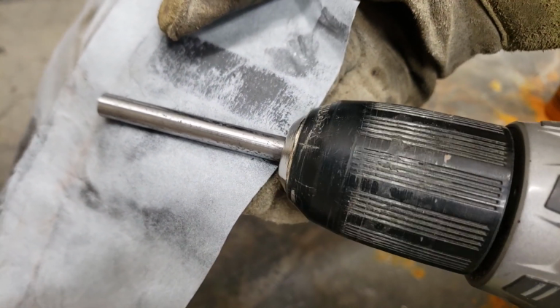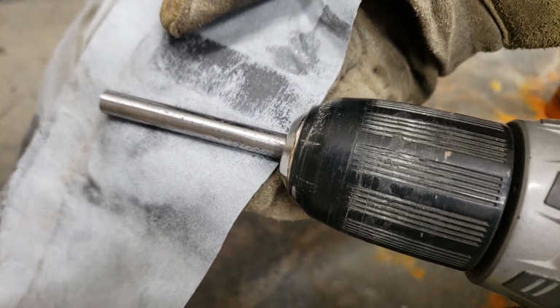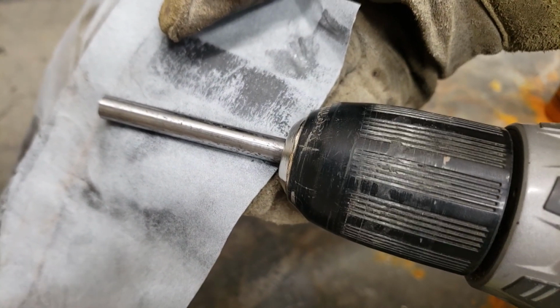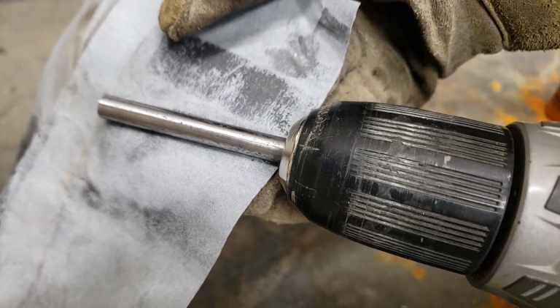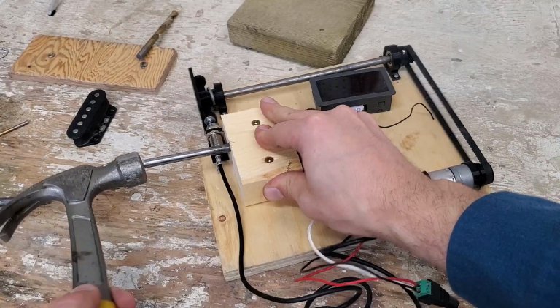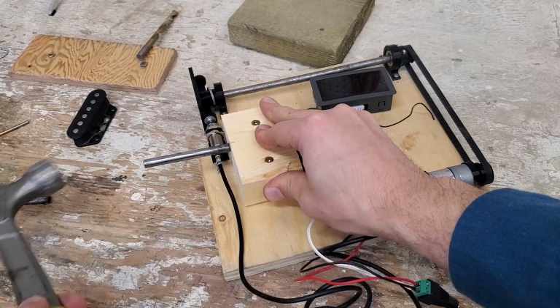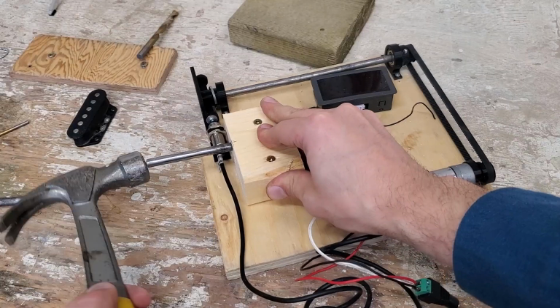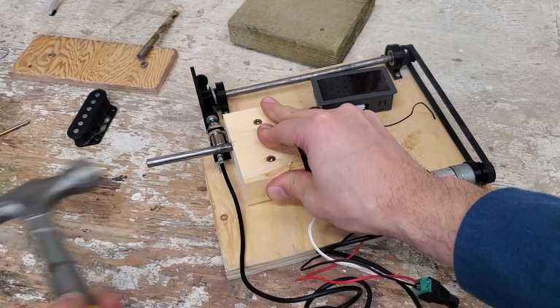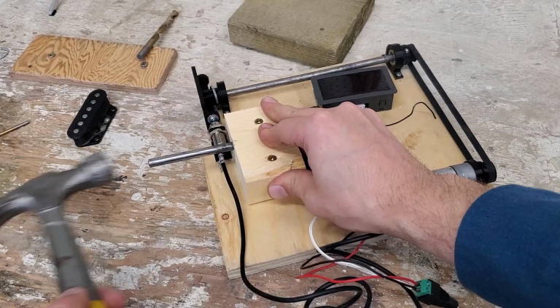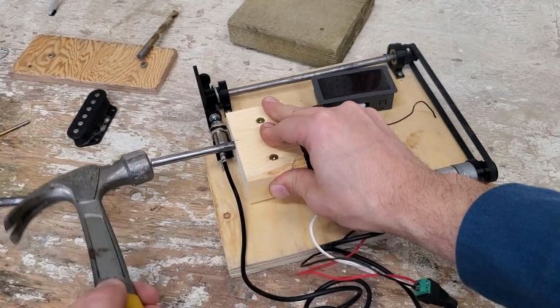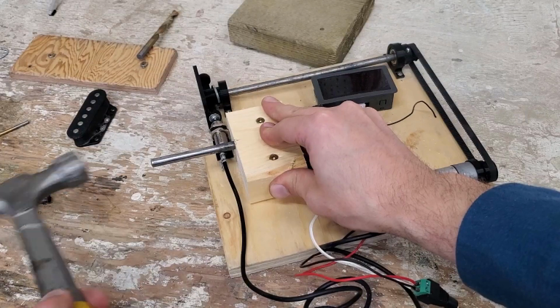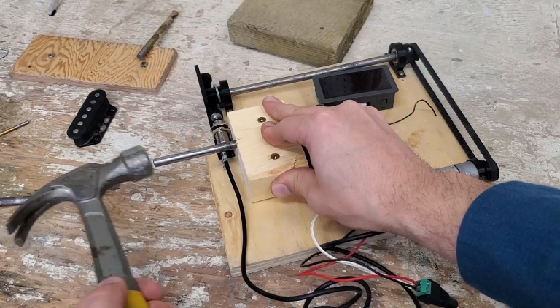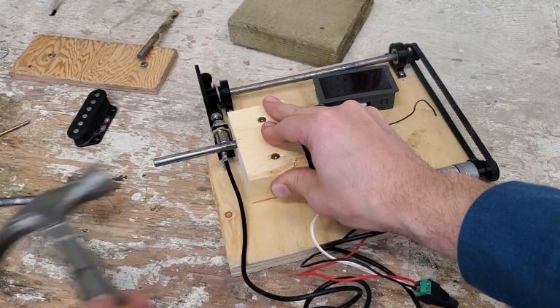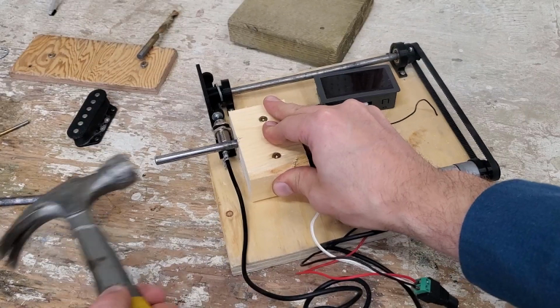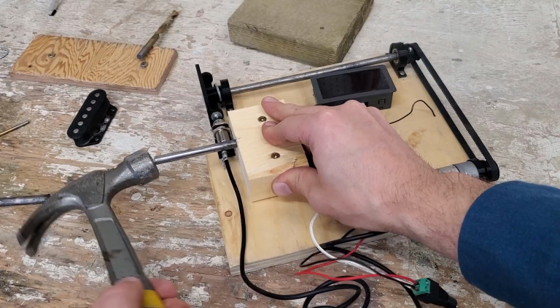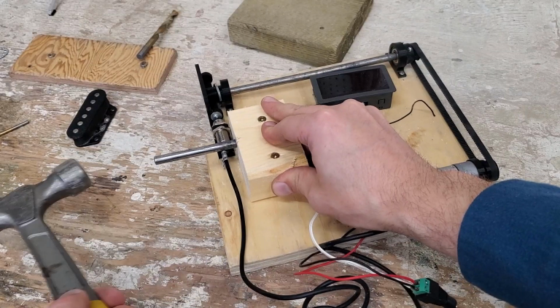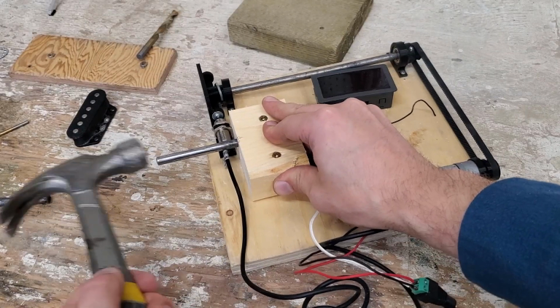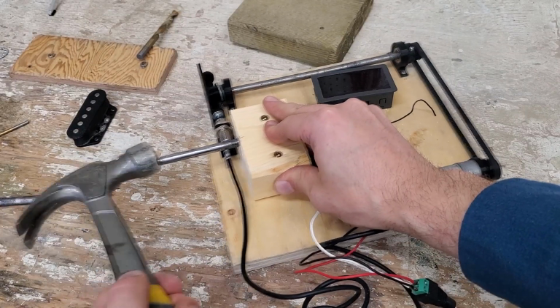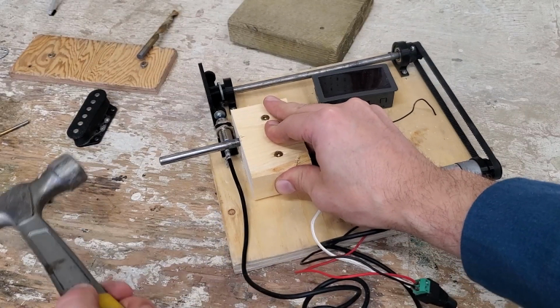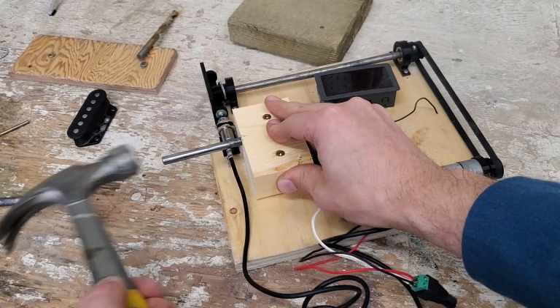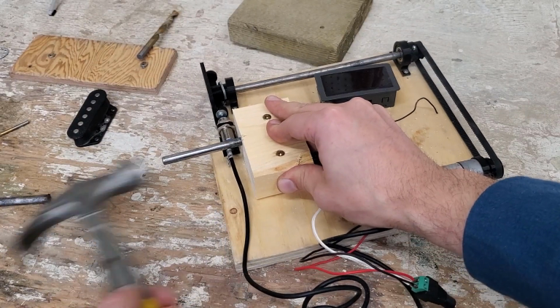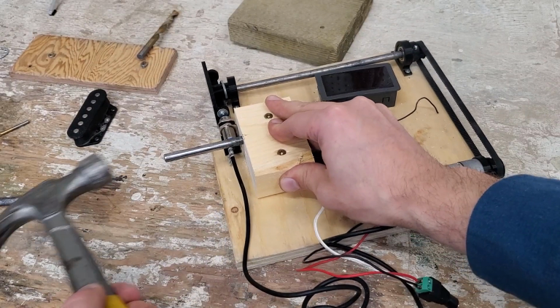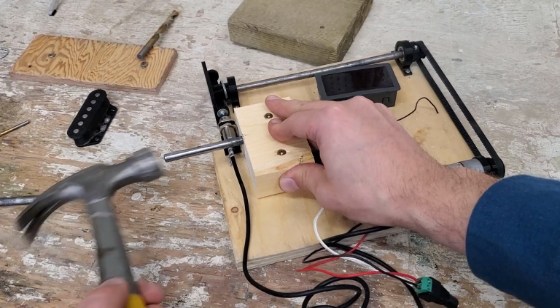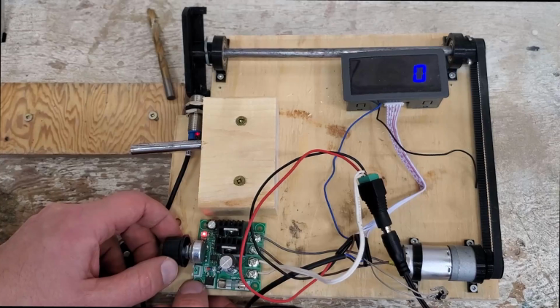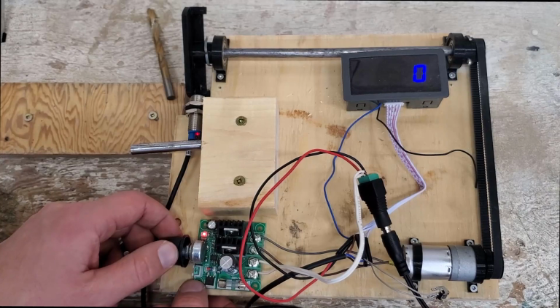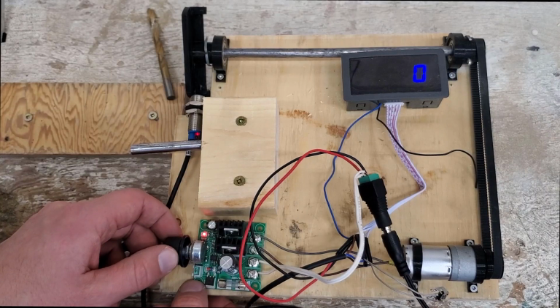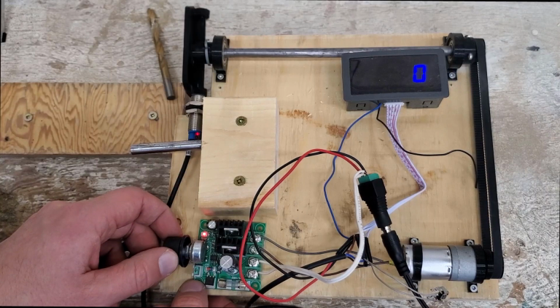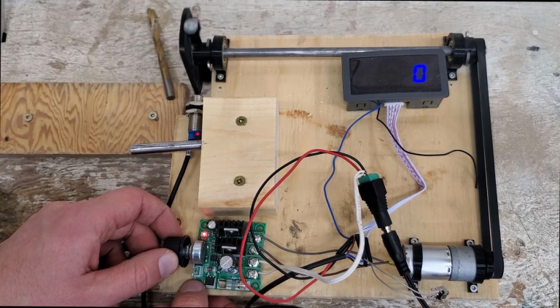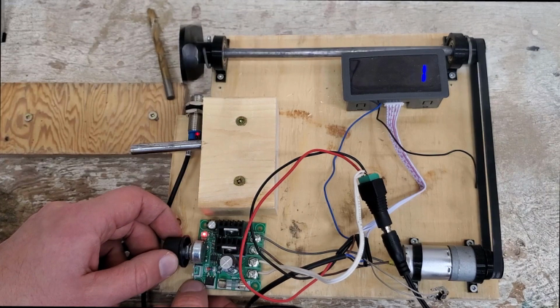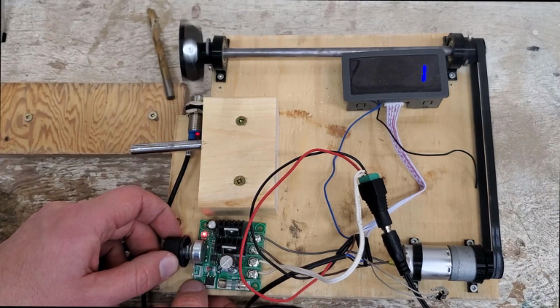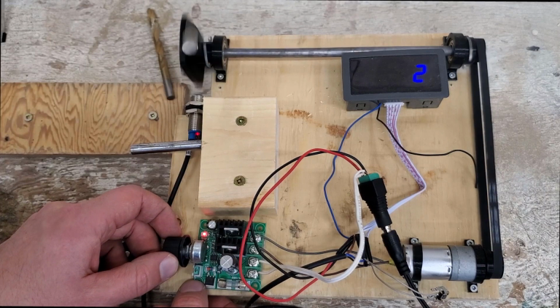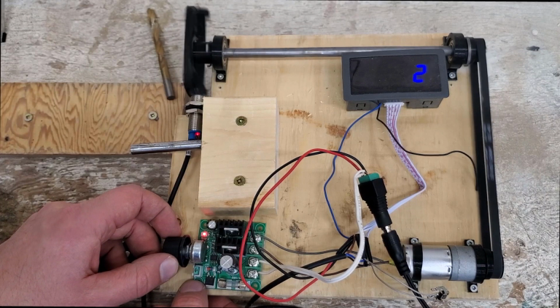Just hammering the bar into place. Now to test everything out.